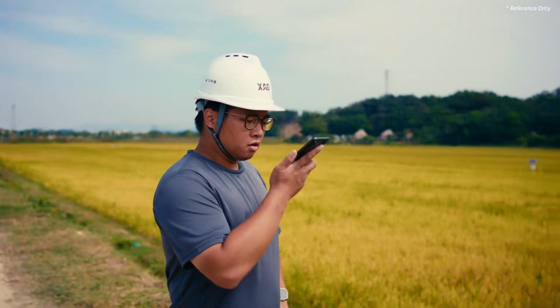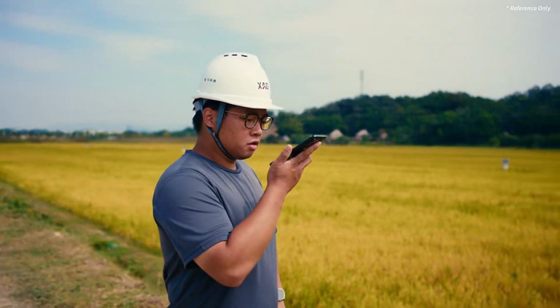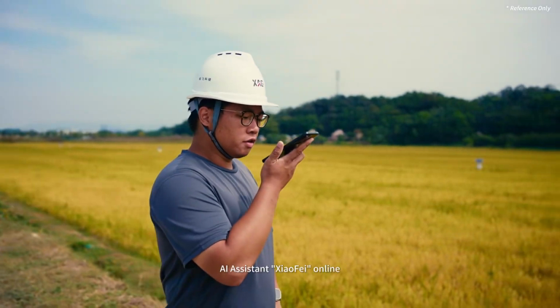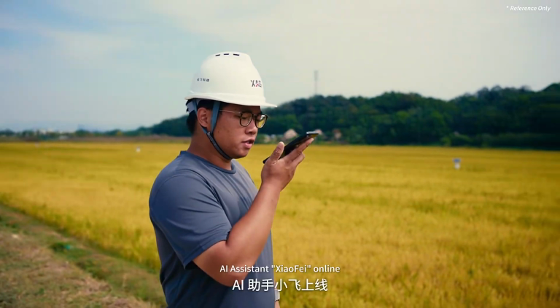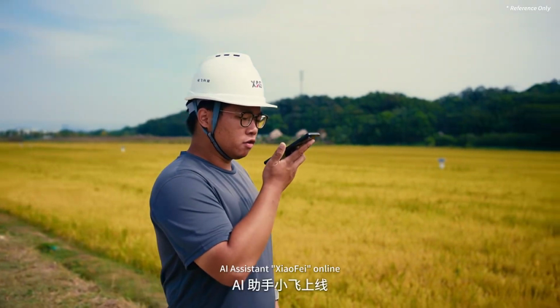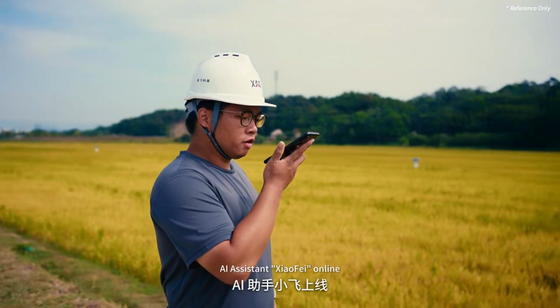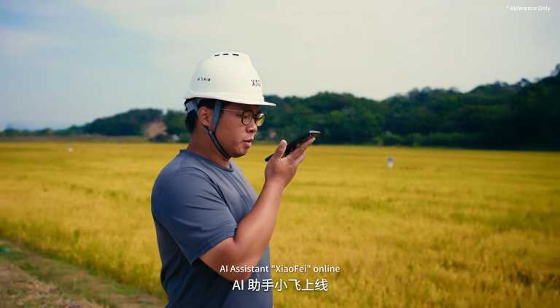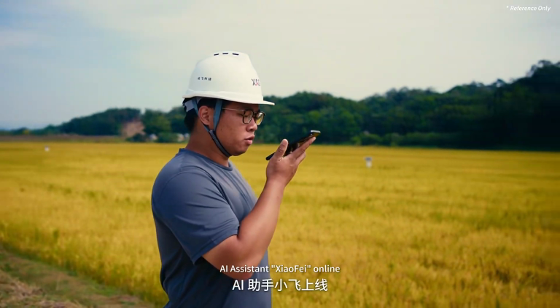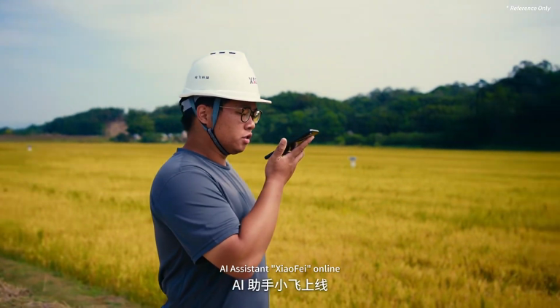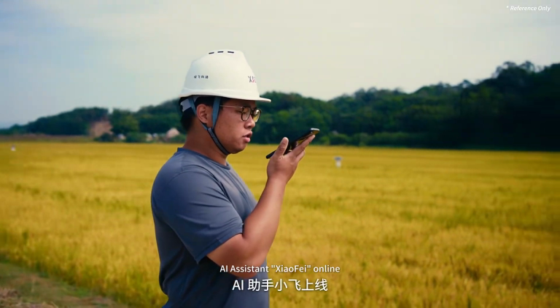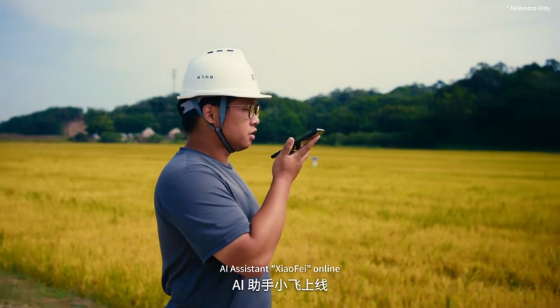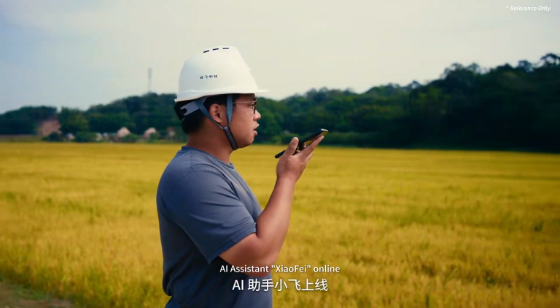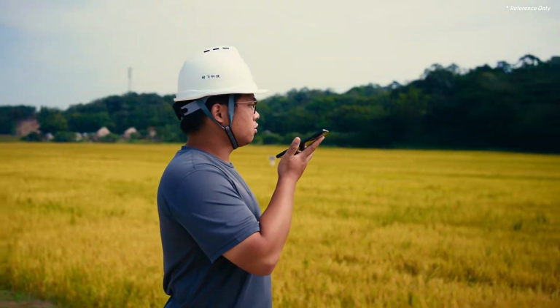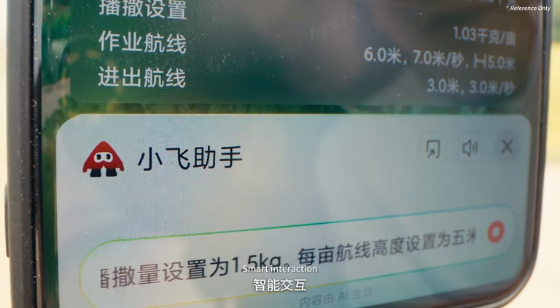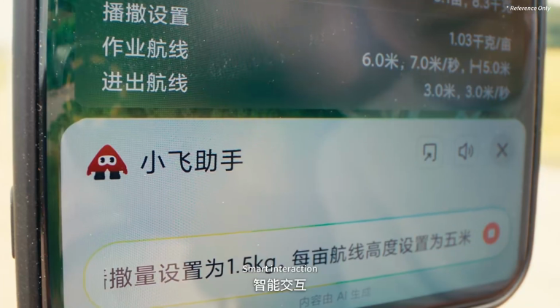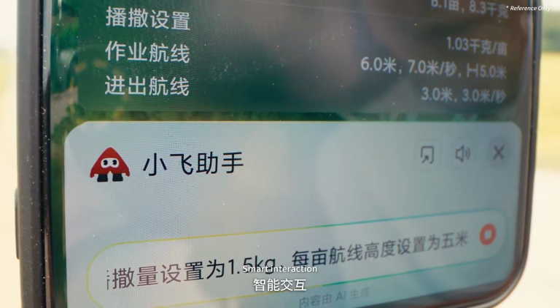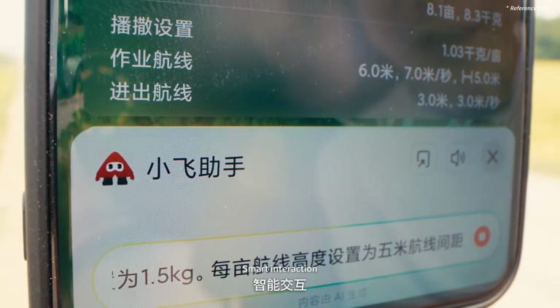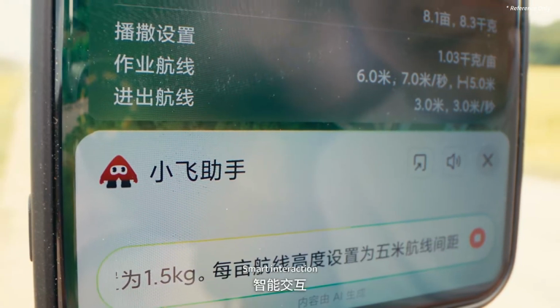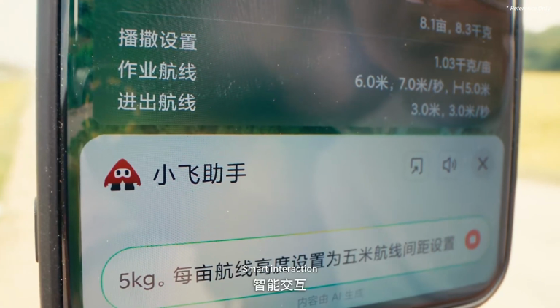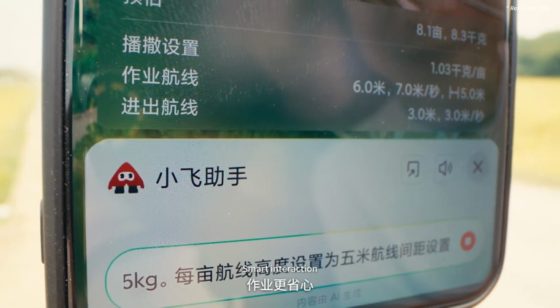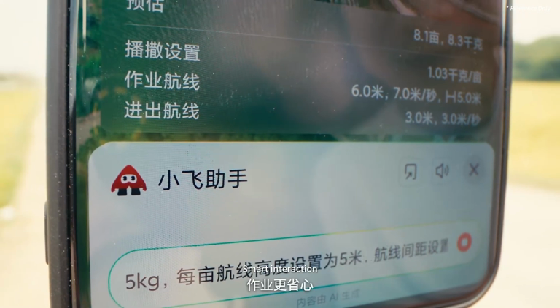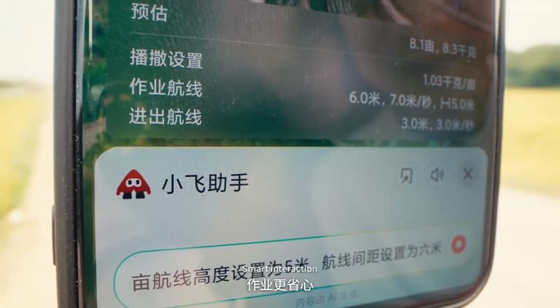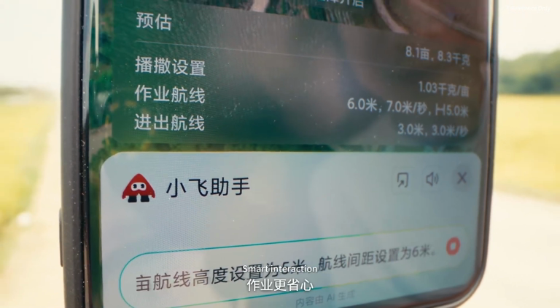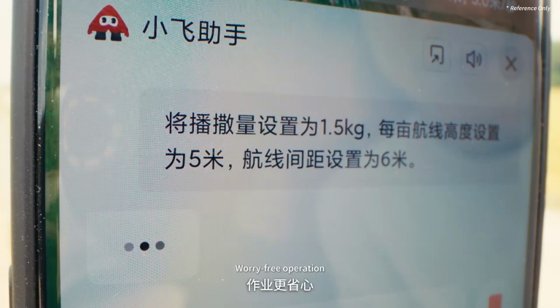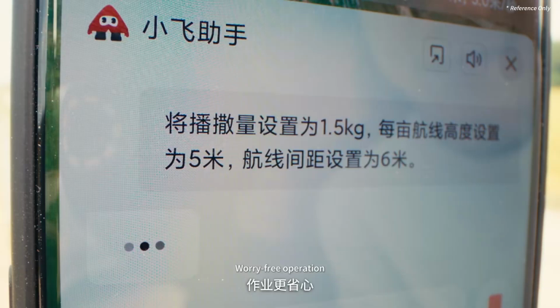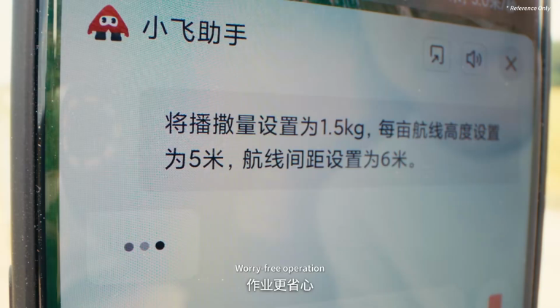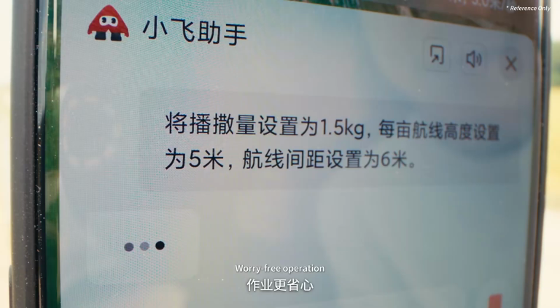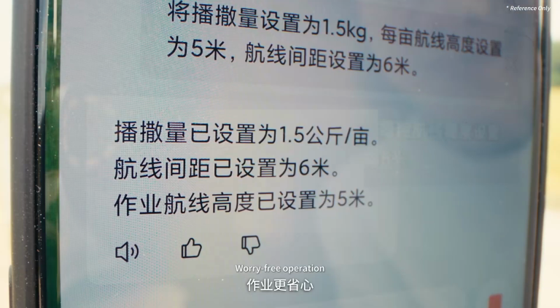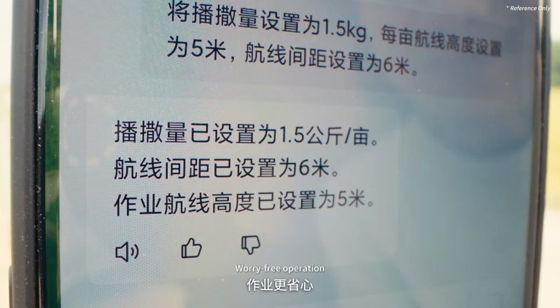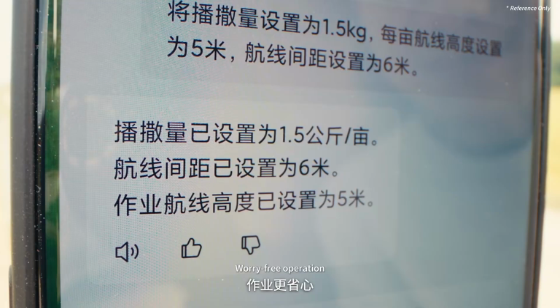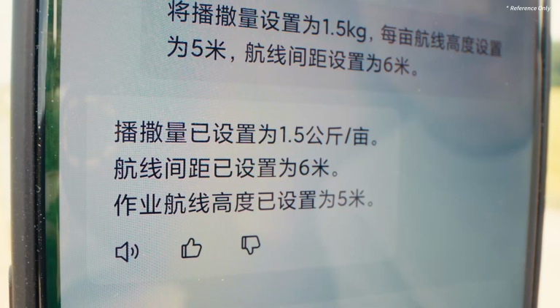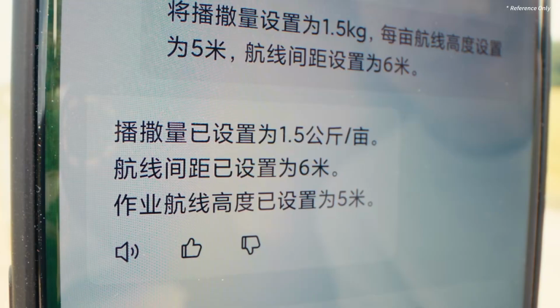AI assistant — XAG Online. Smart interaction, worry-free operation.